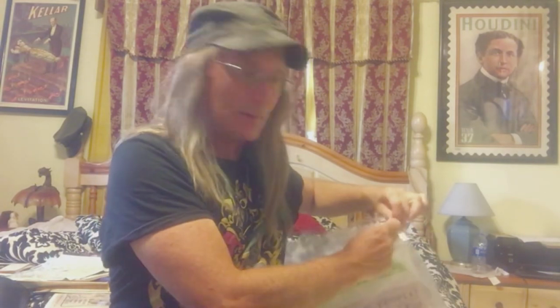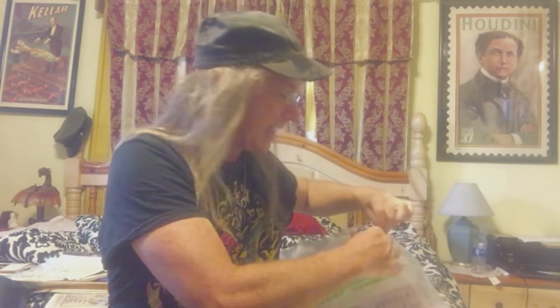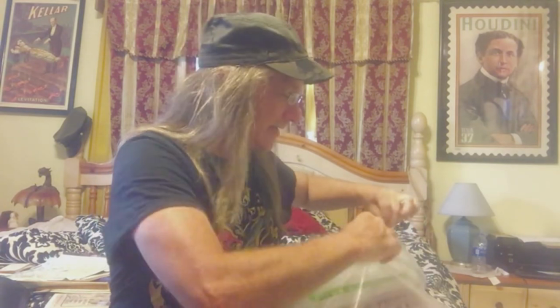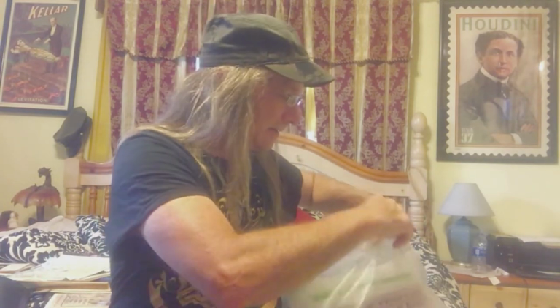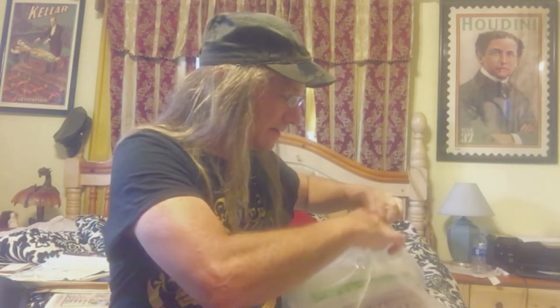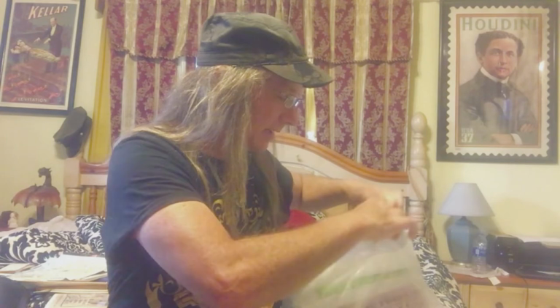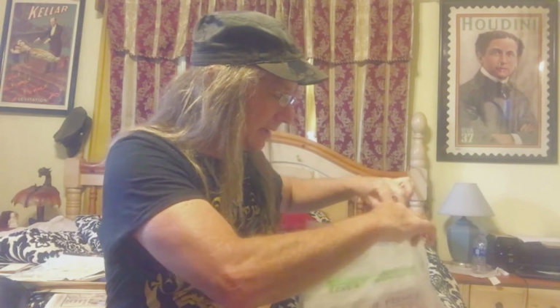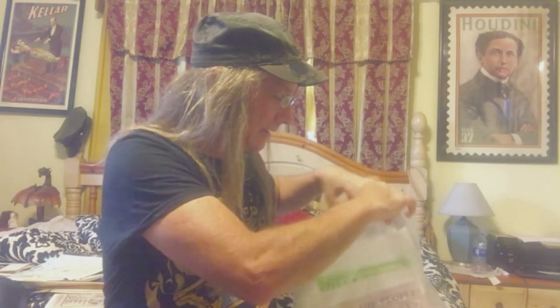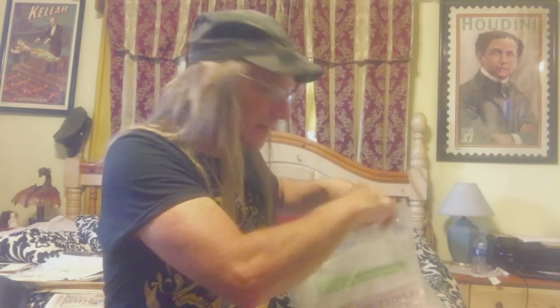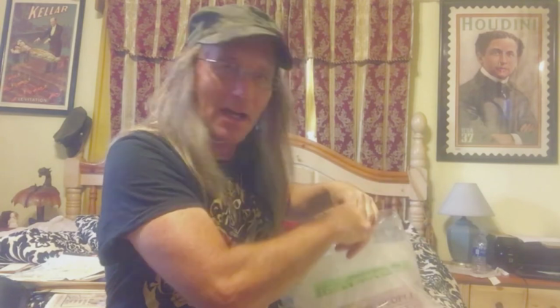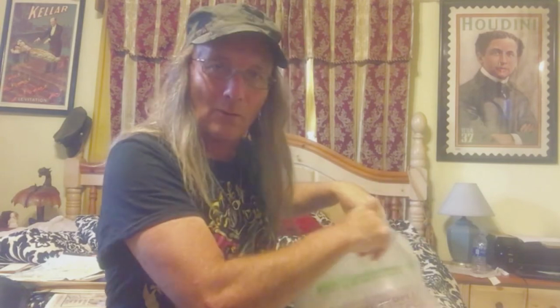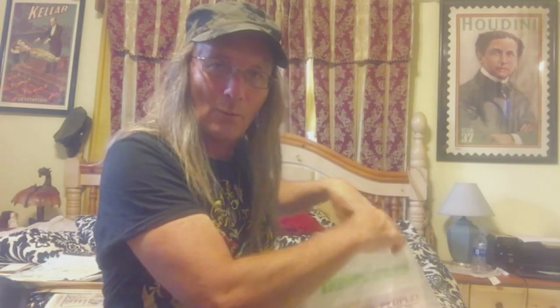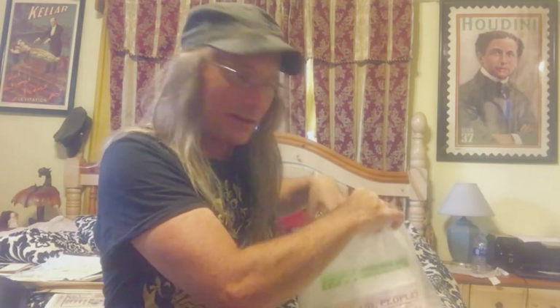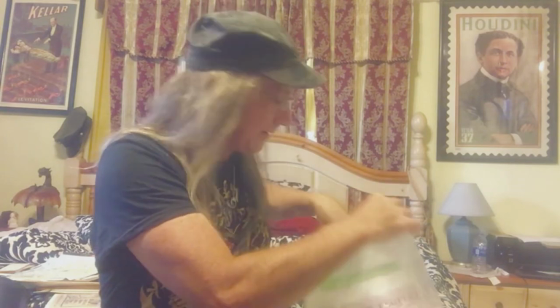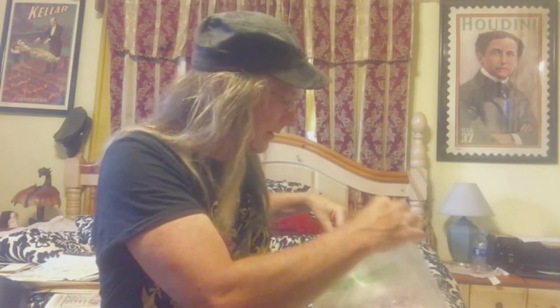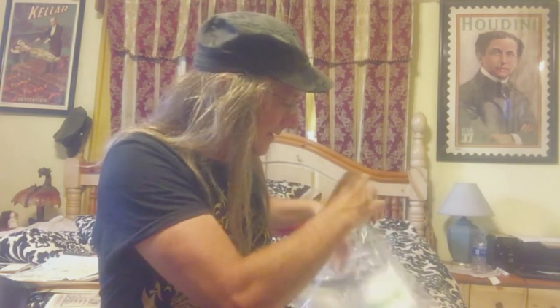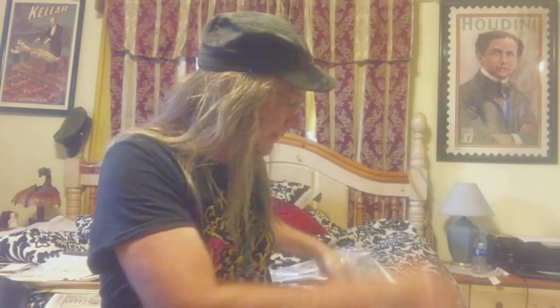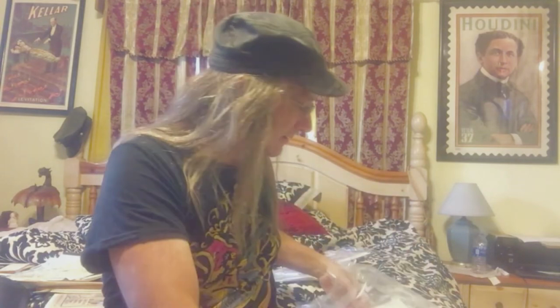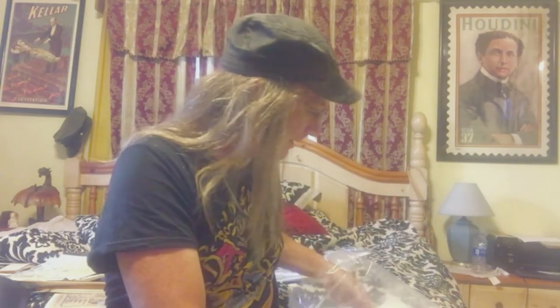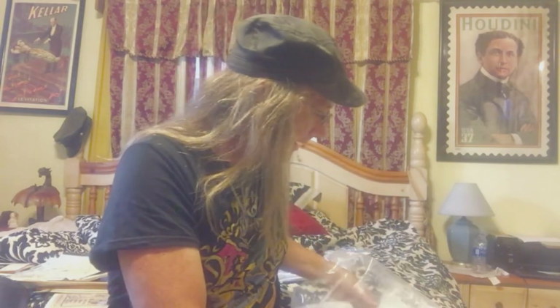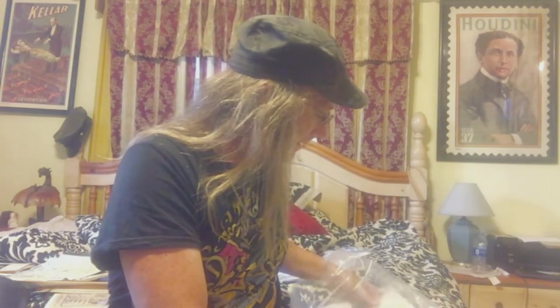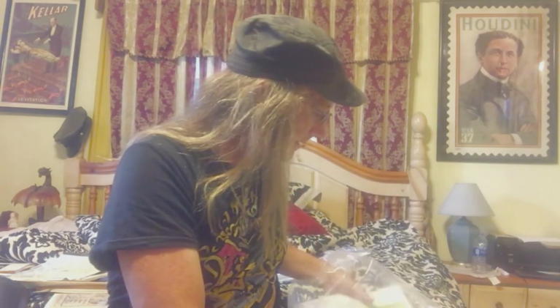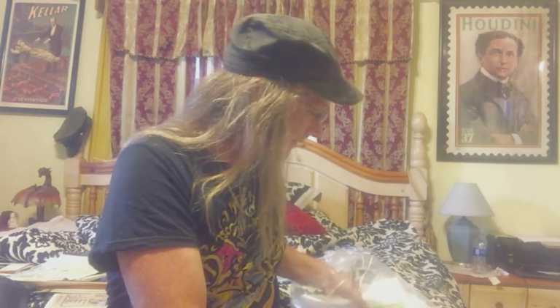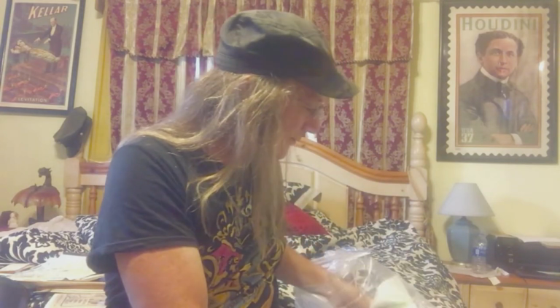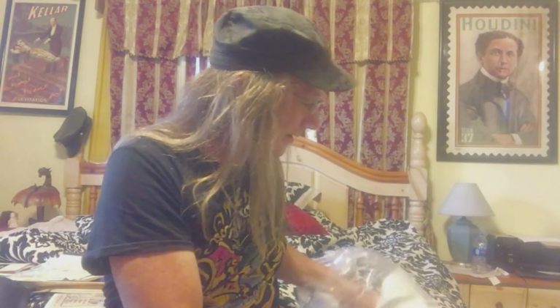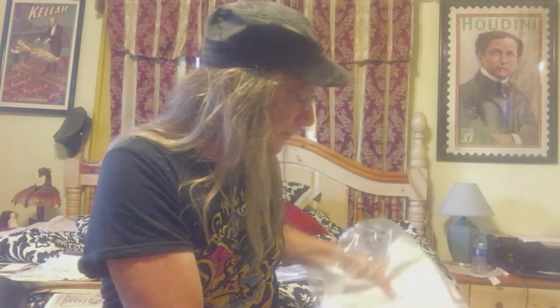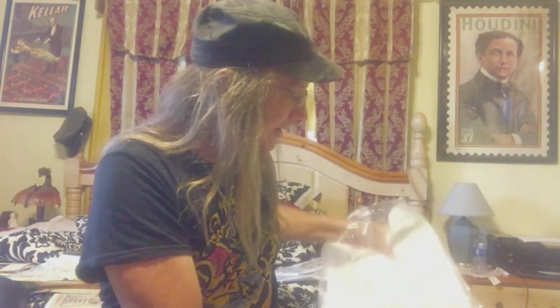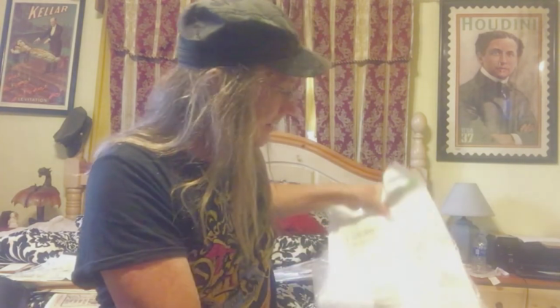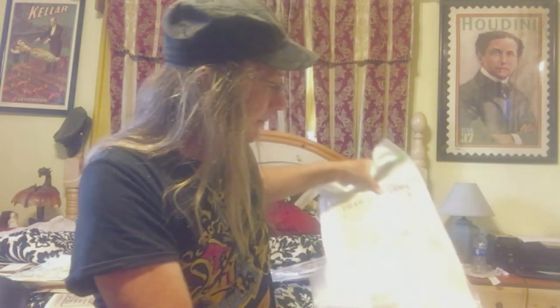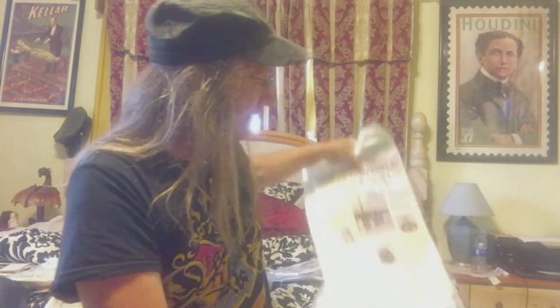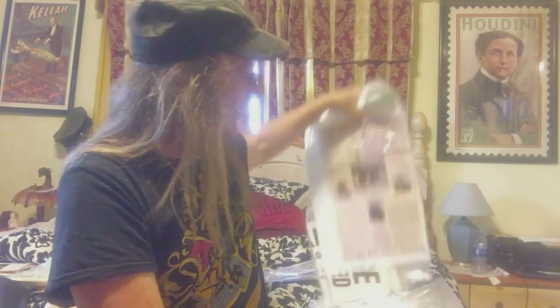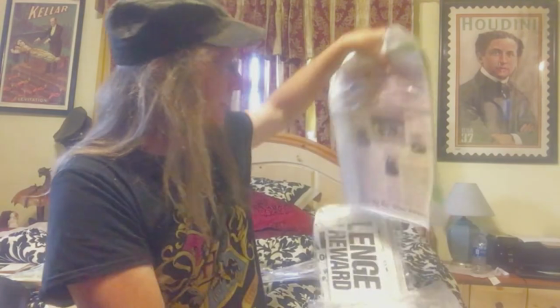This is going to help with a blog I'm planning on escape artists of the past — that's another reason I was lucky to get this stuff, because it will help in my research.